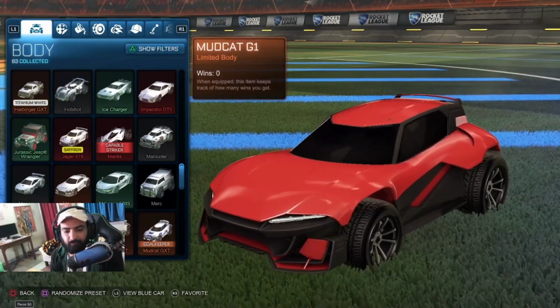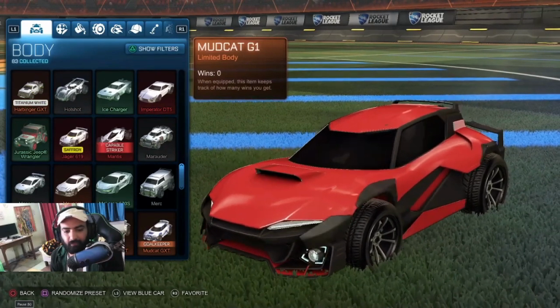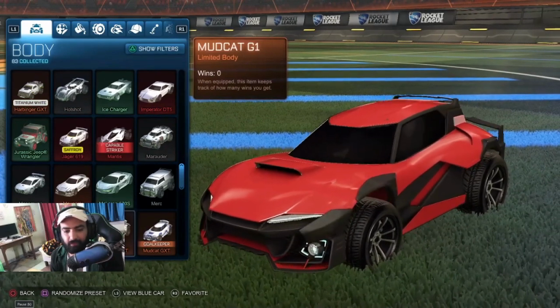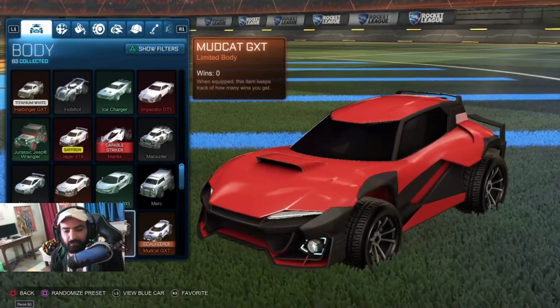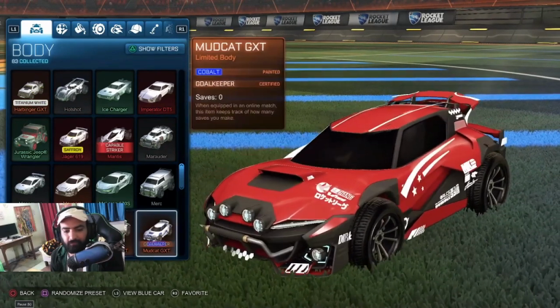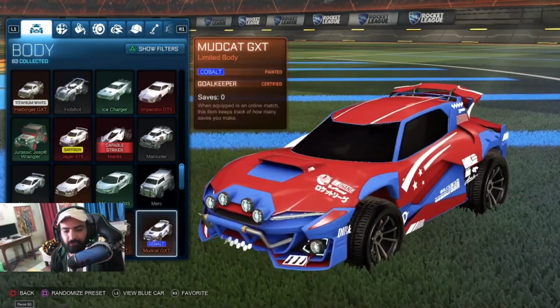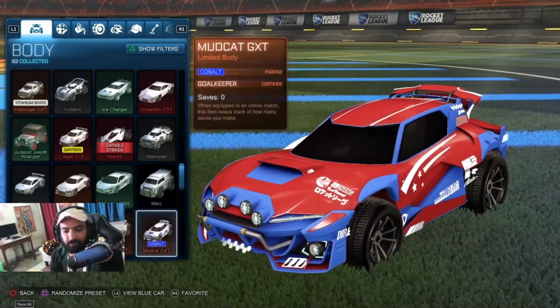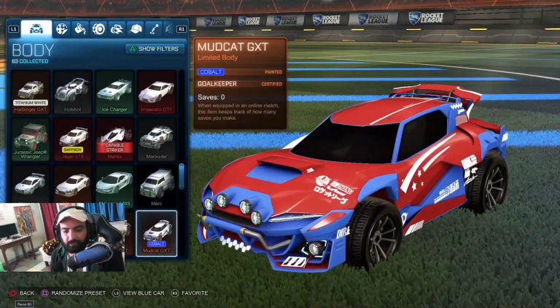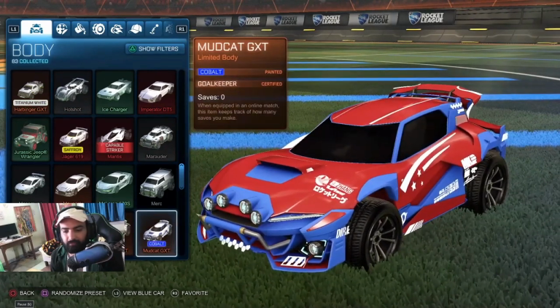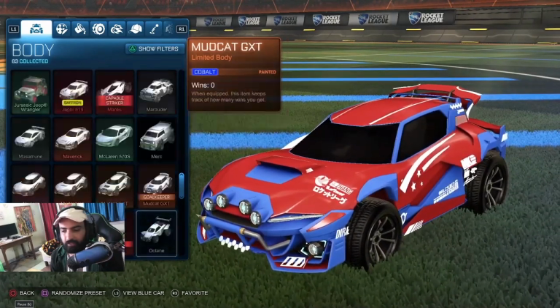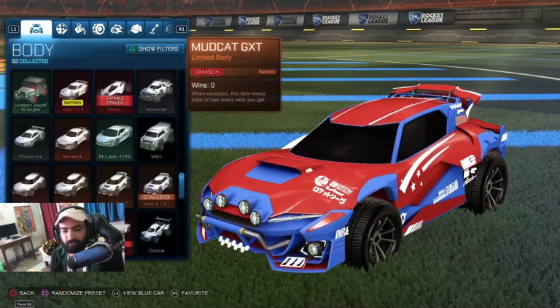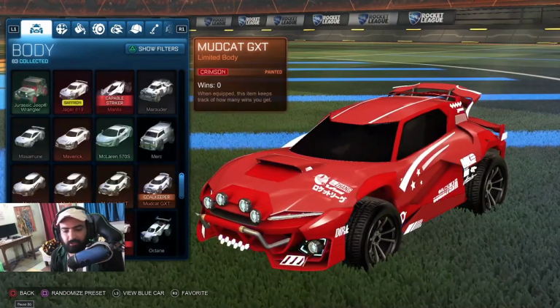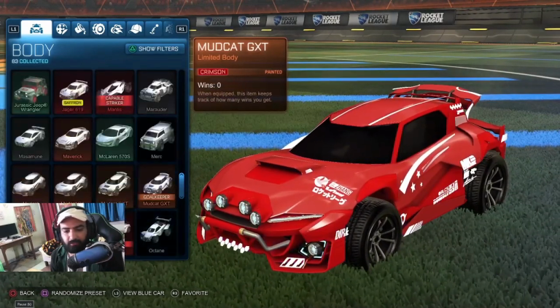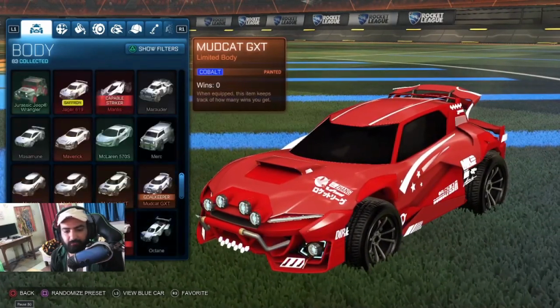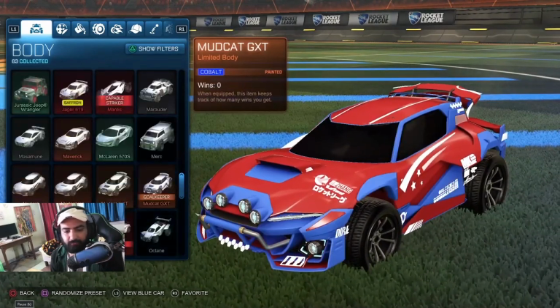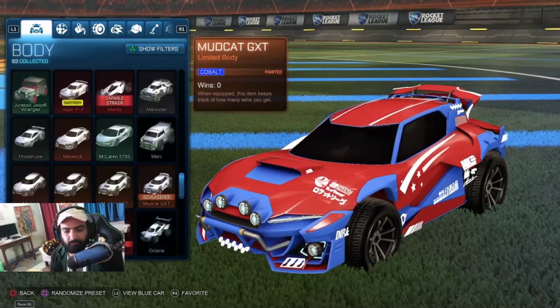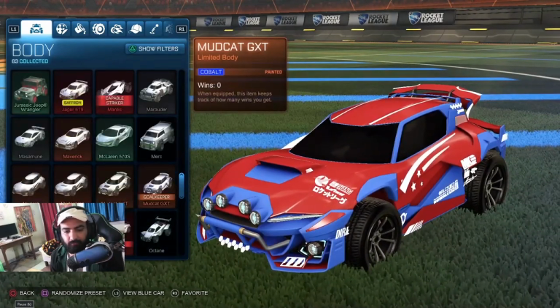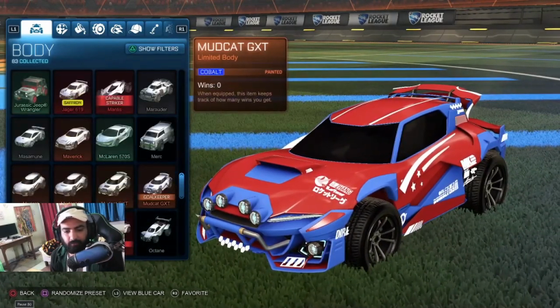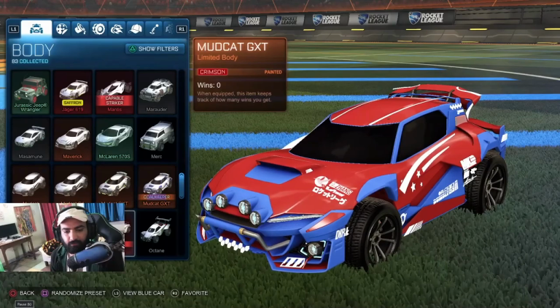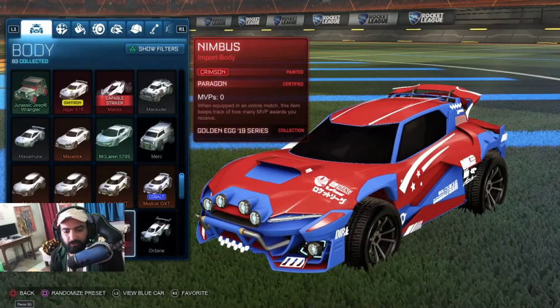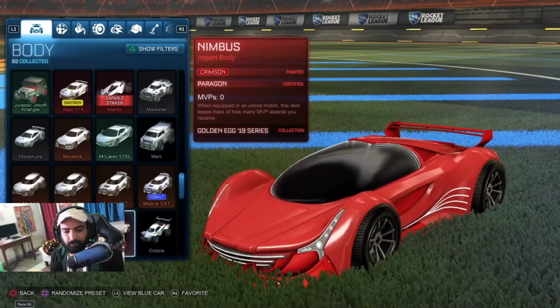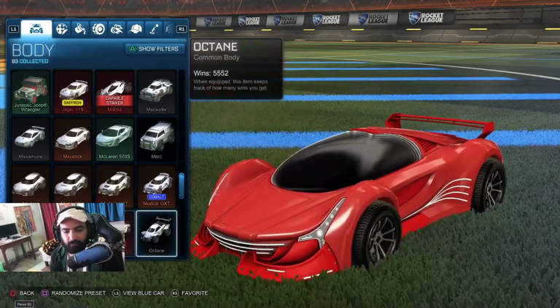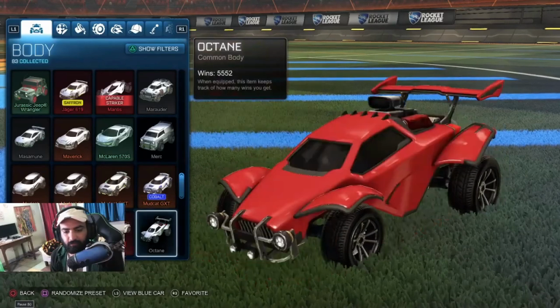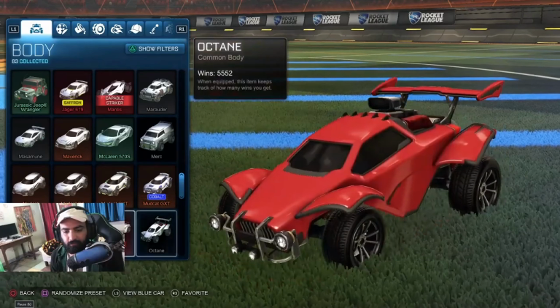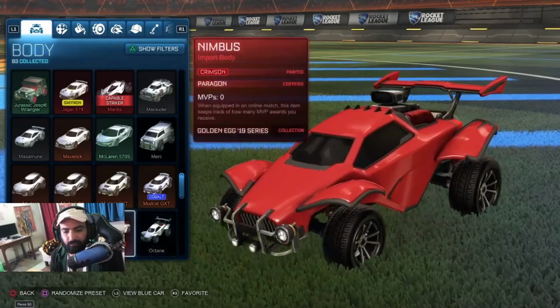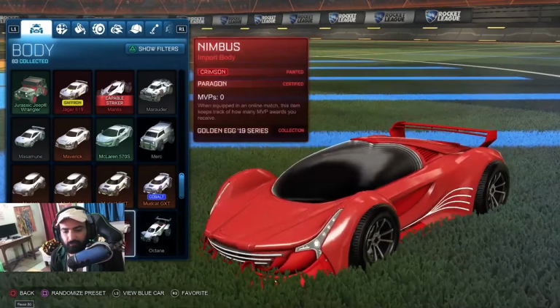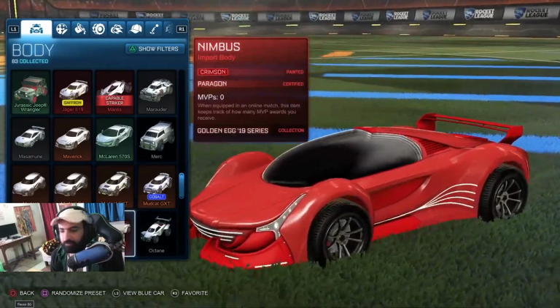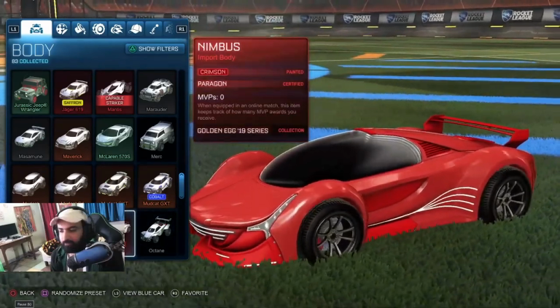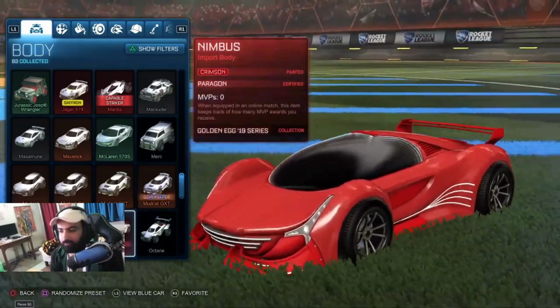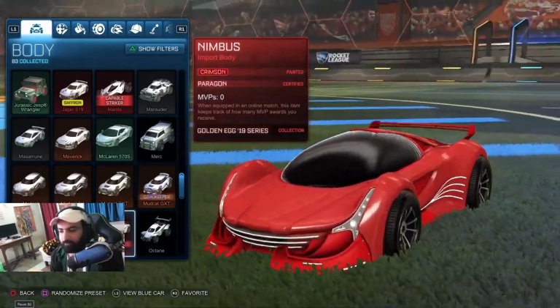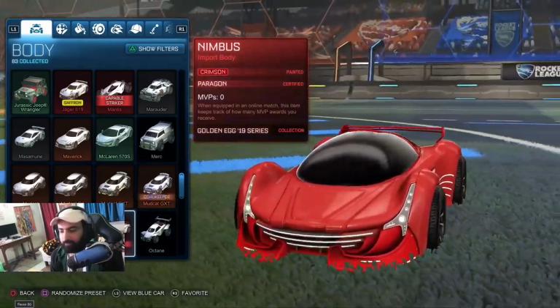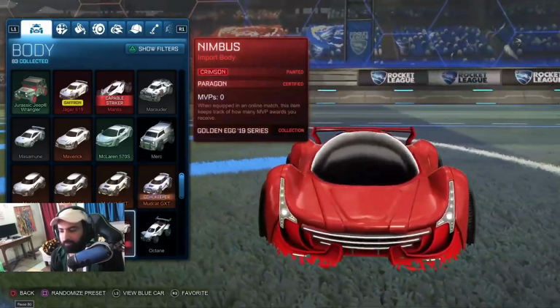Mudcat. G1. GTX. Mudcat GTX. Mudcat GTX Crimson. Limbus — it's a good car.